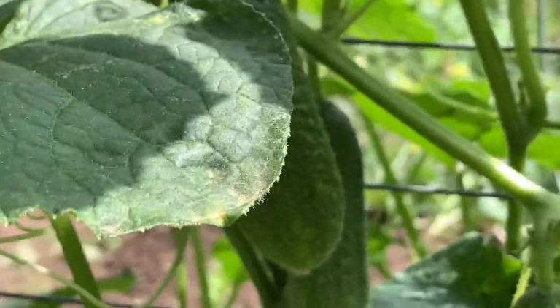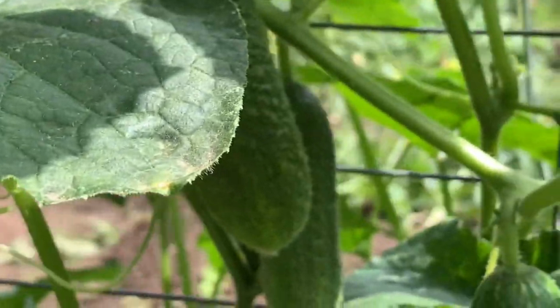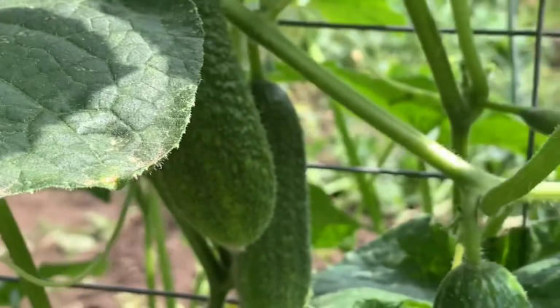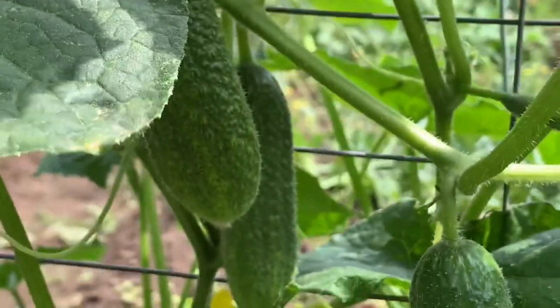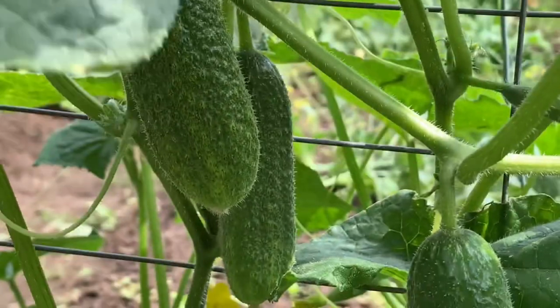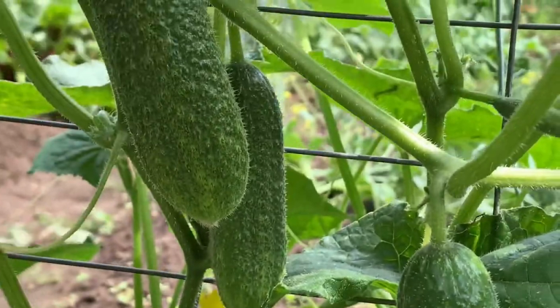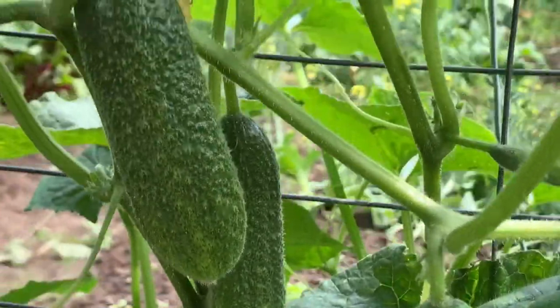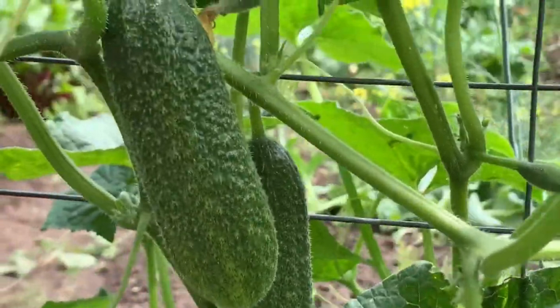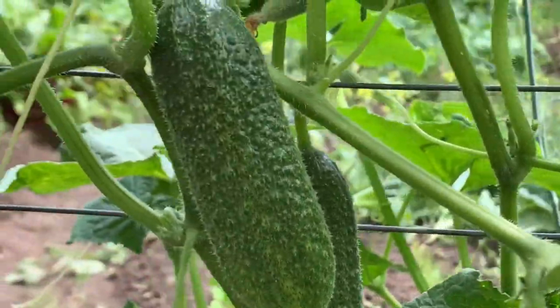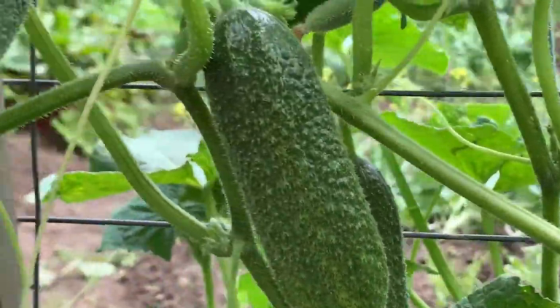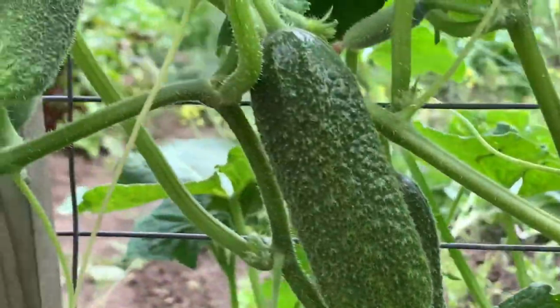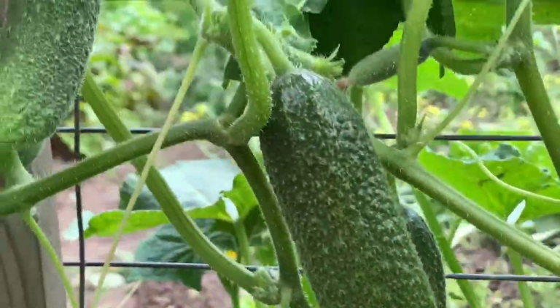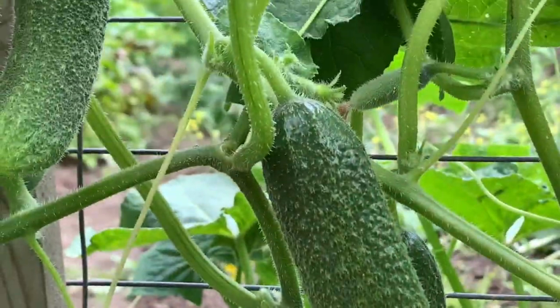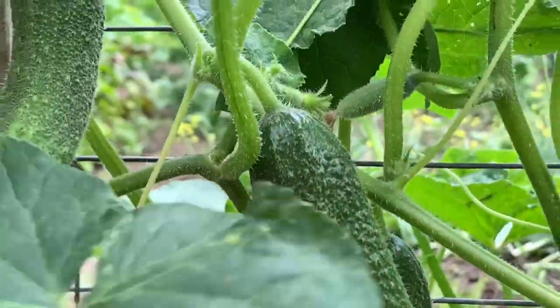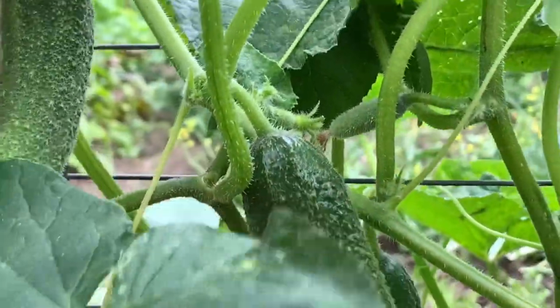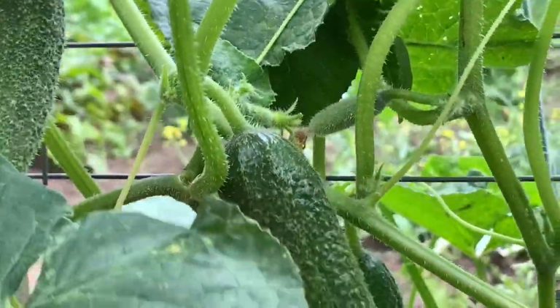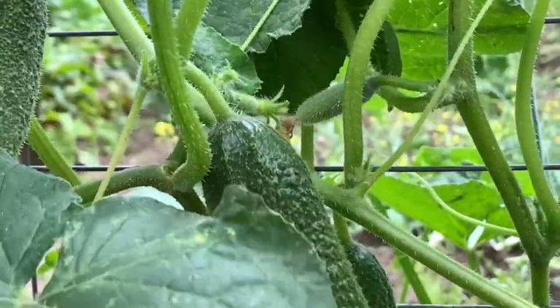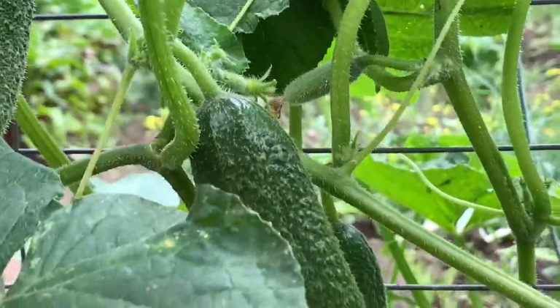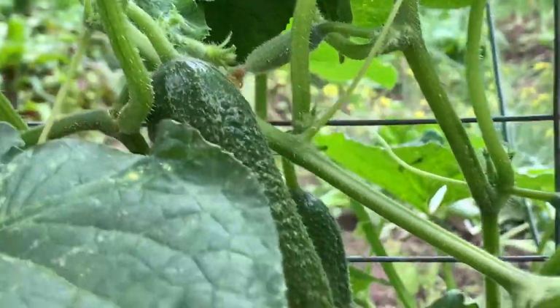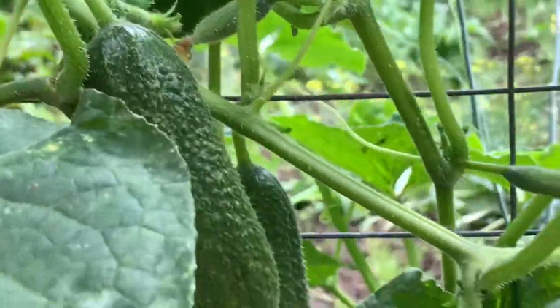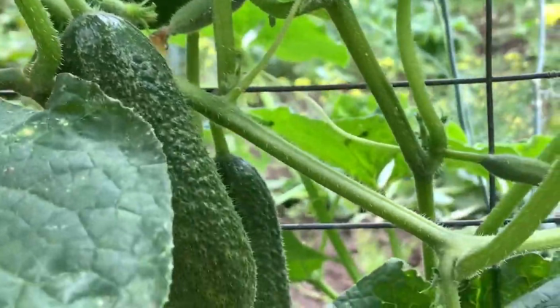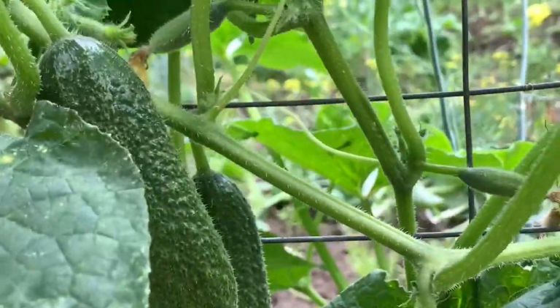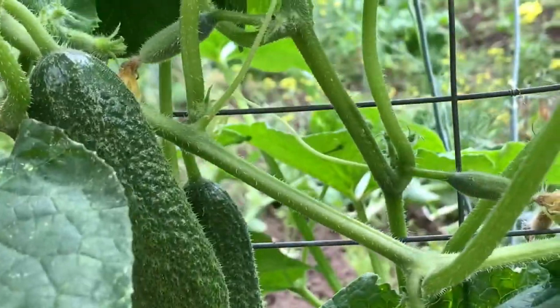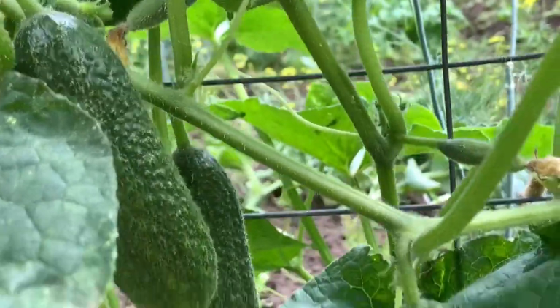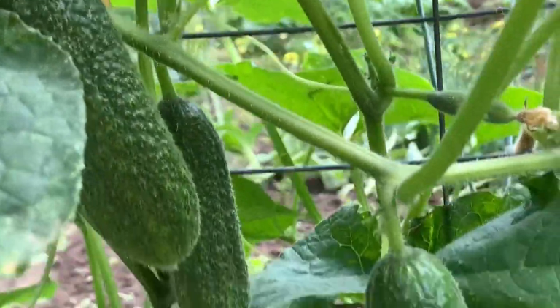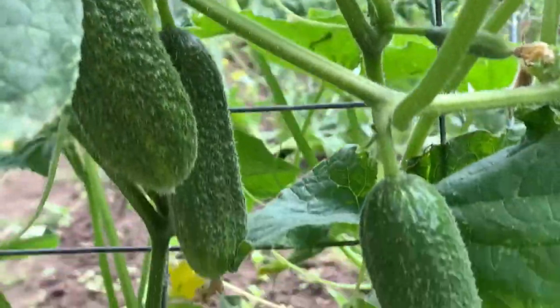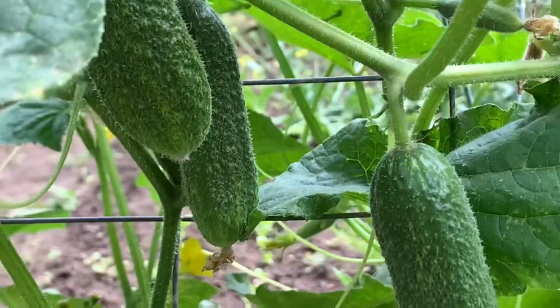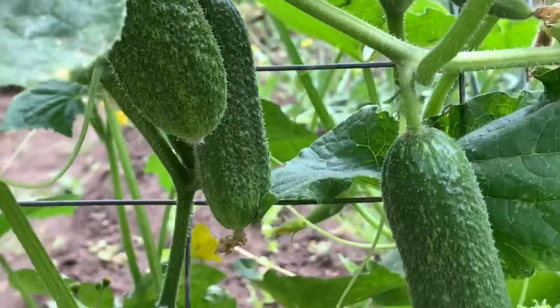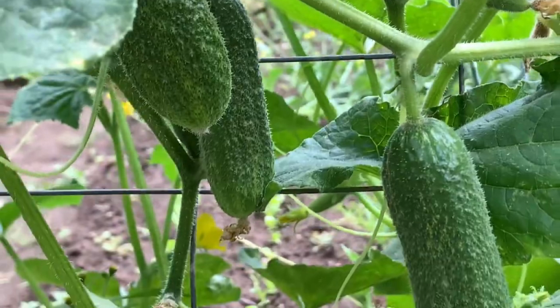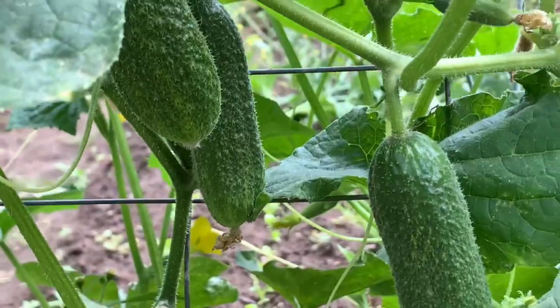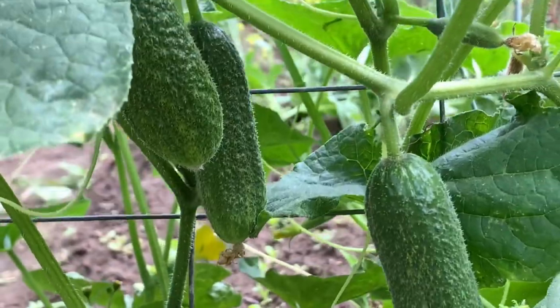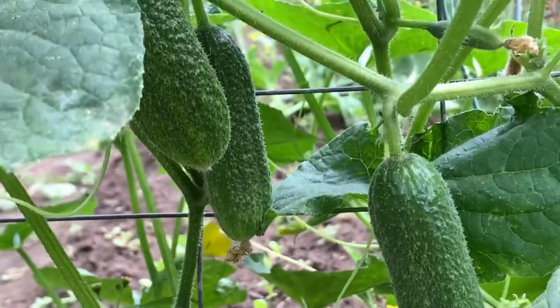And then cucumbers — these ones are our favorite — pickling cucumbers. These are really good; they taste just amazing.